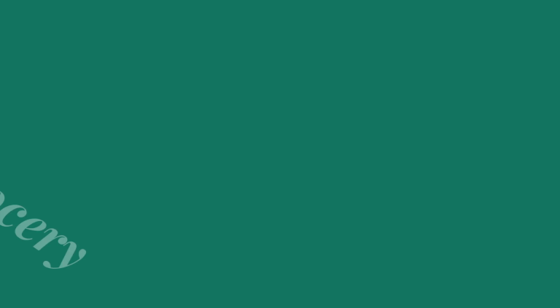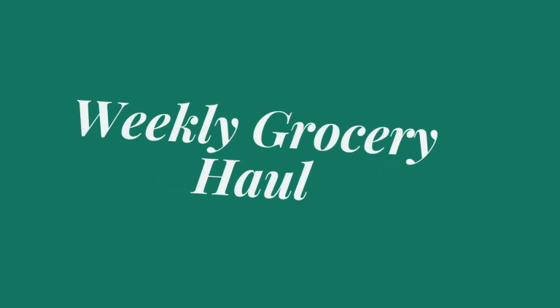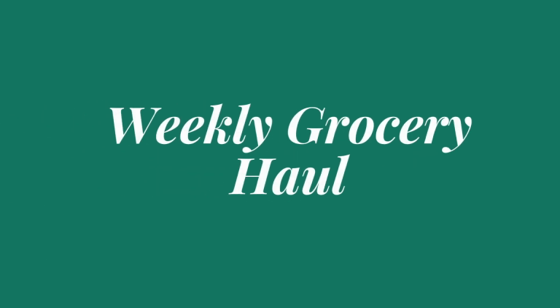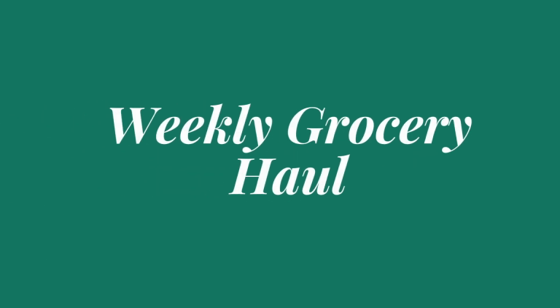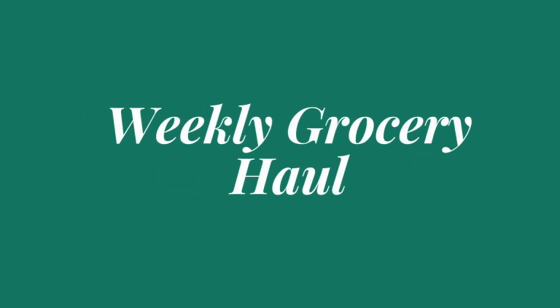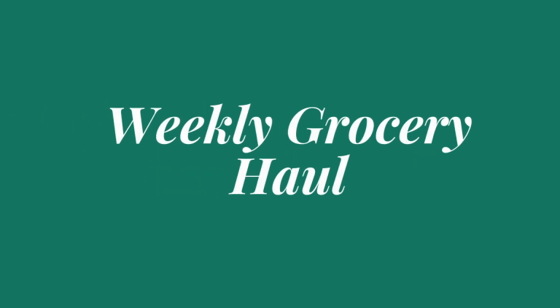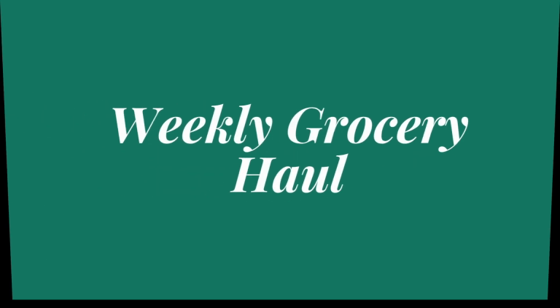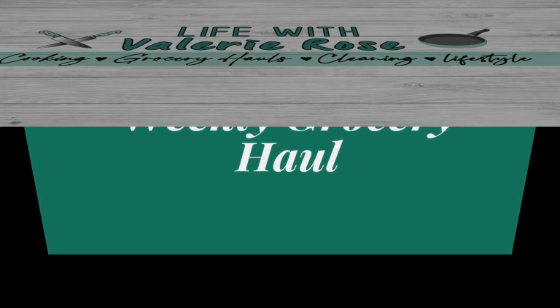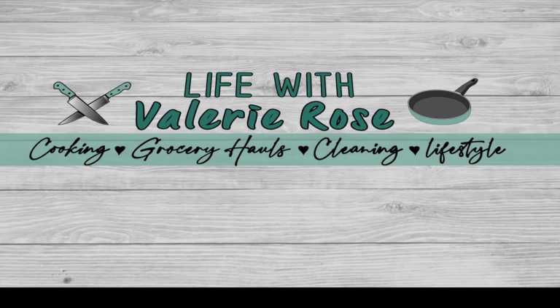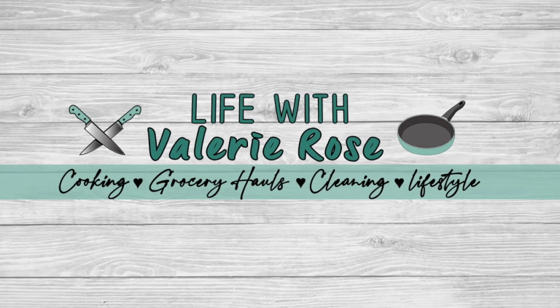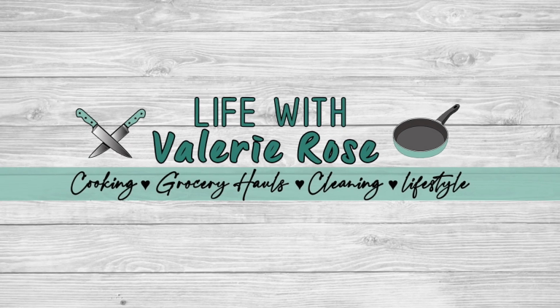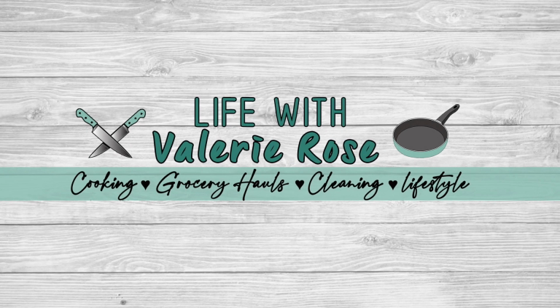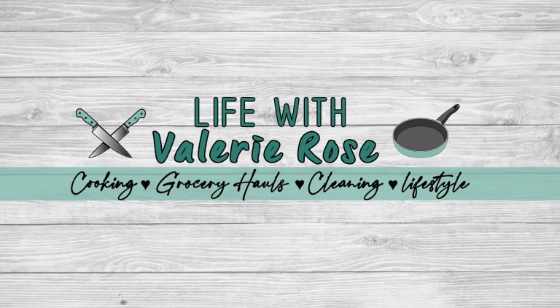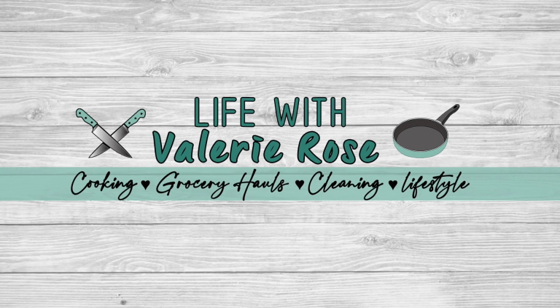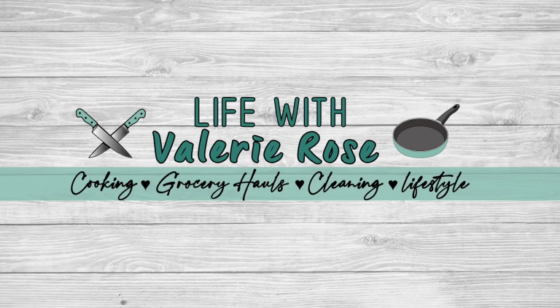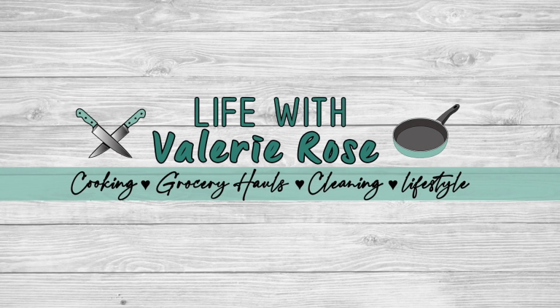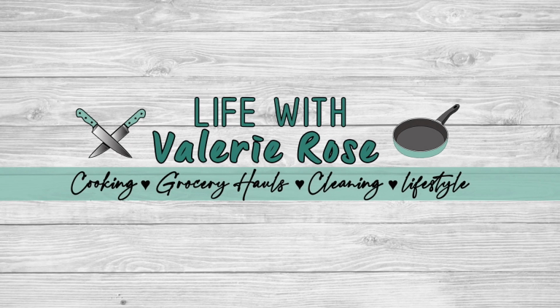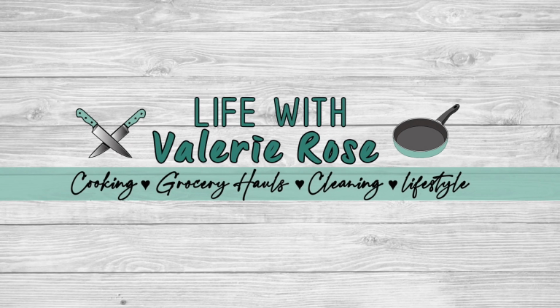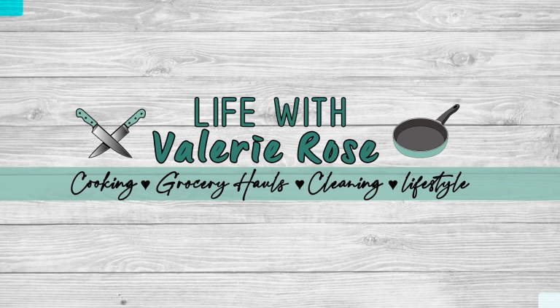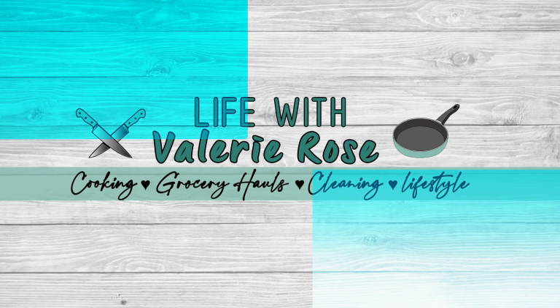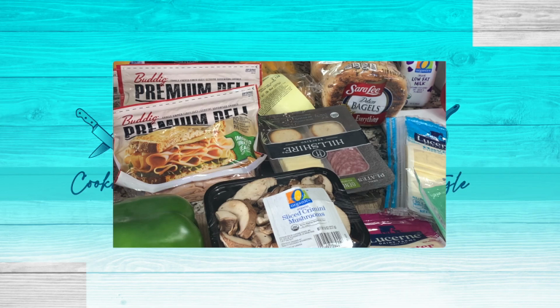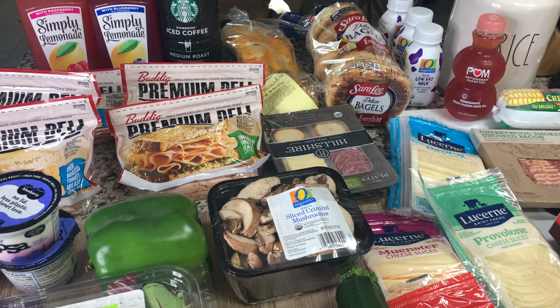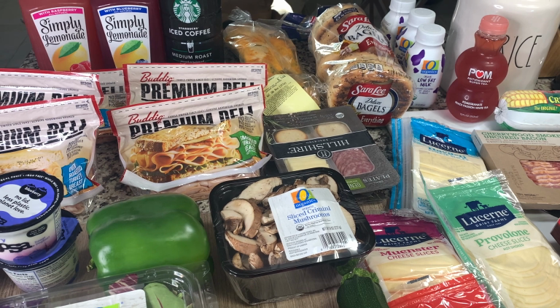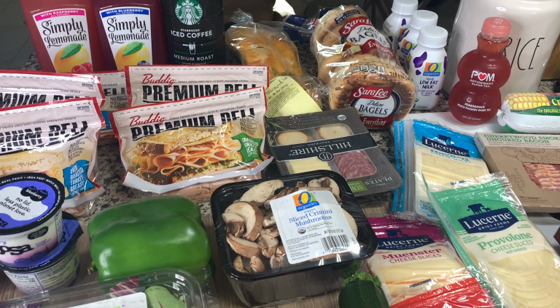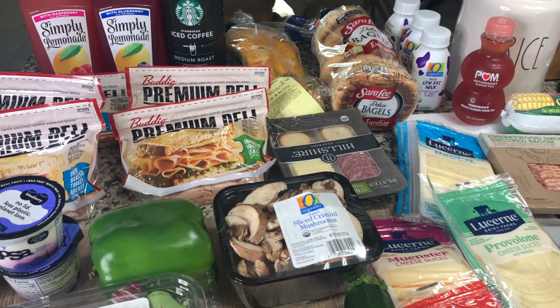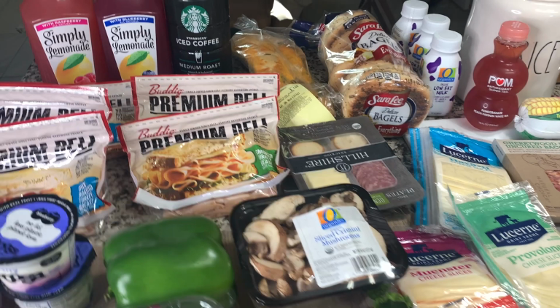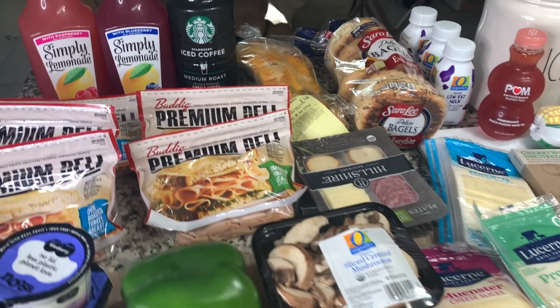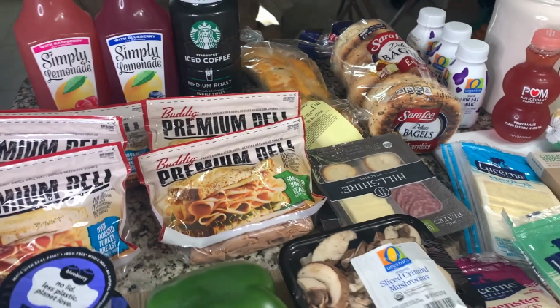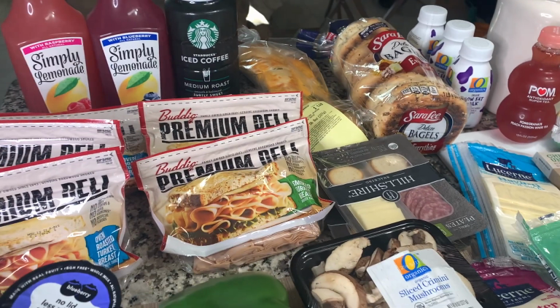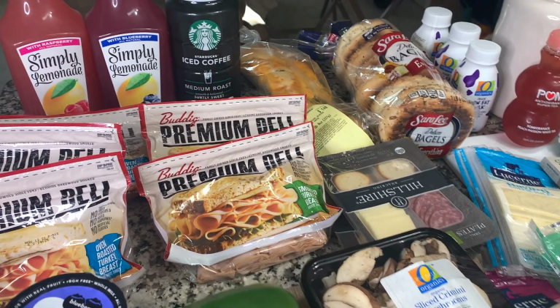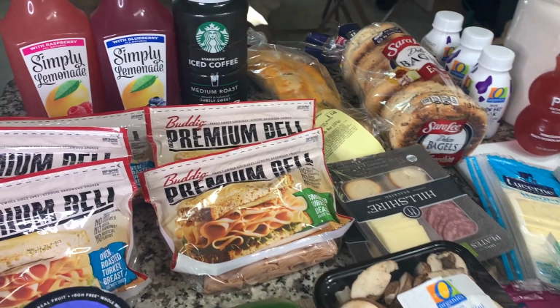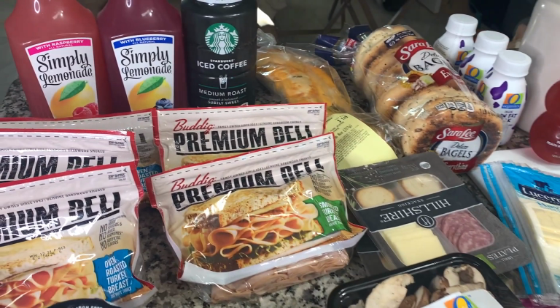Hi friends, it's Valerie. Welcome back to this week's grocery haul. Alright, so this is all from Albertsons.